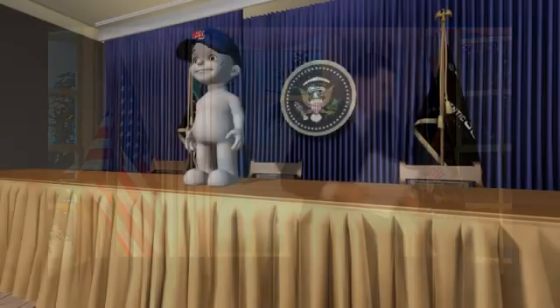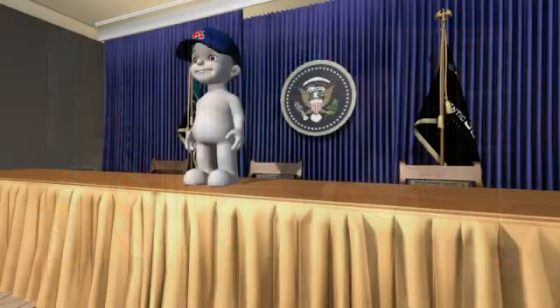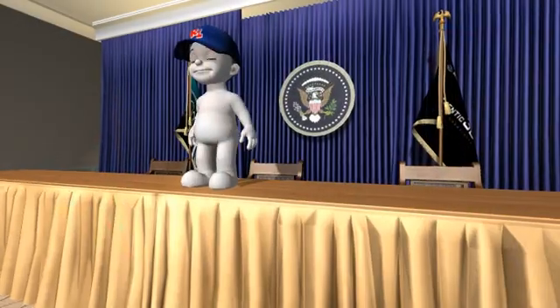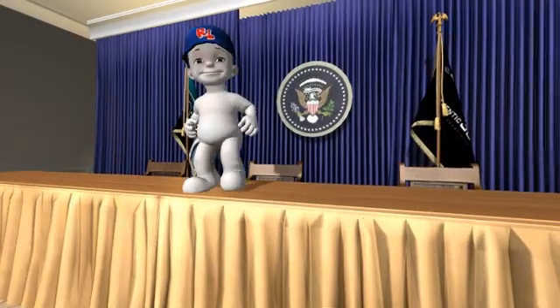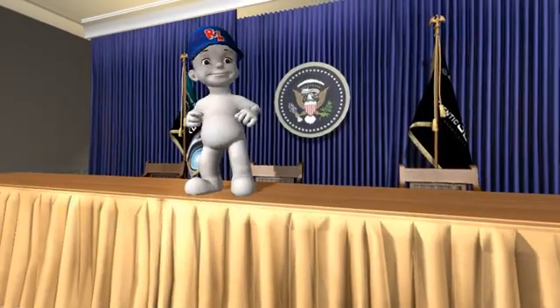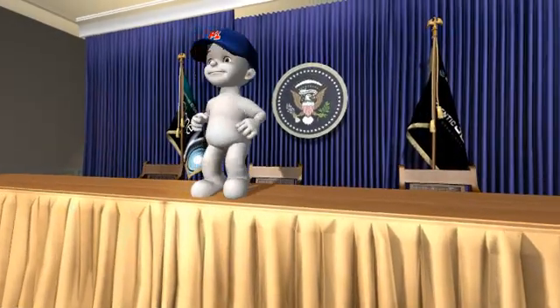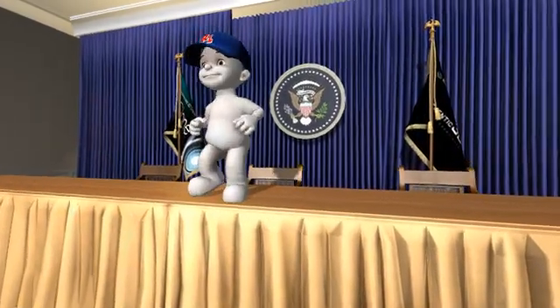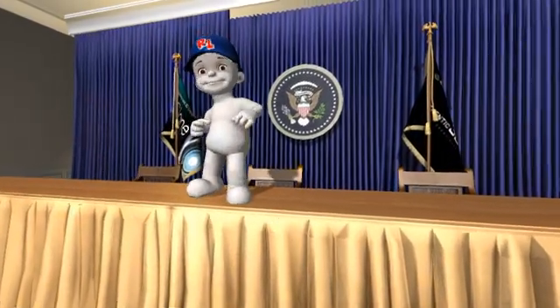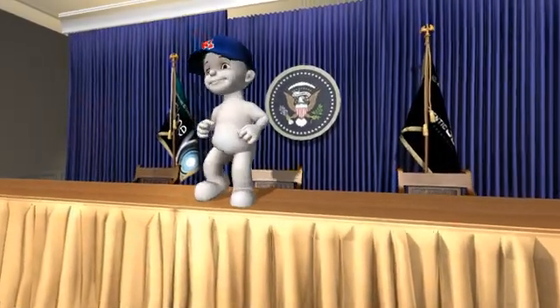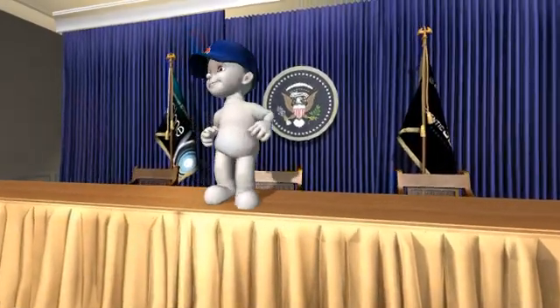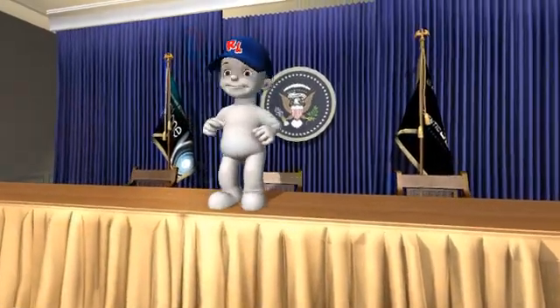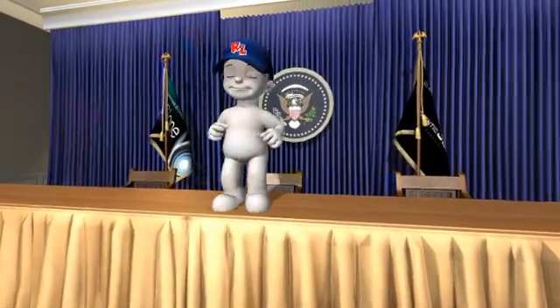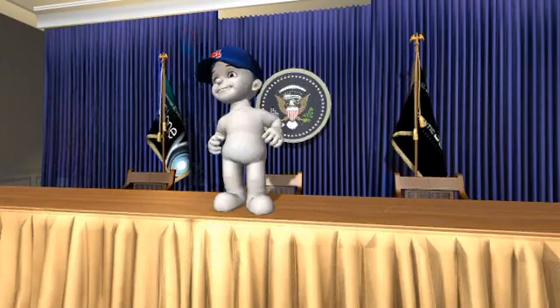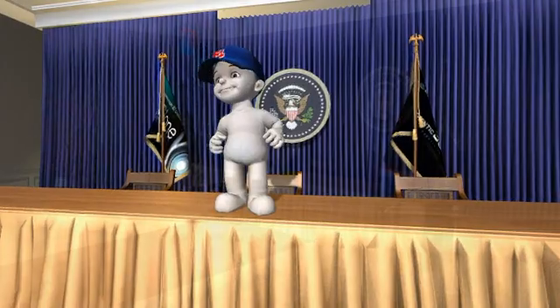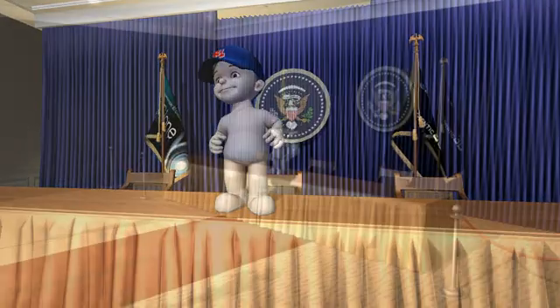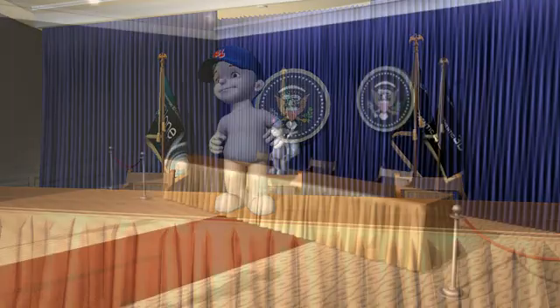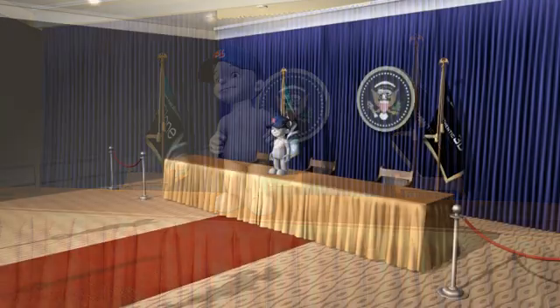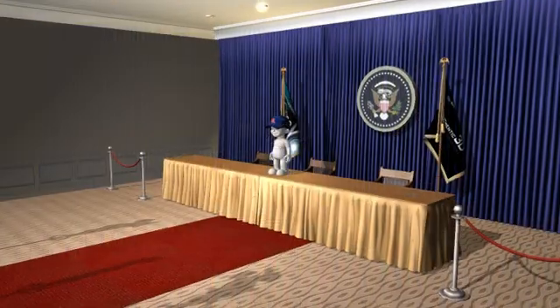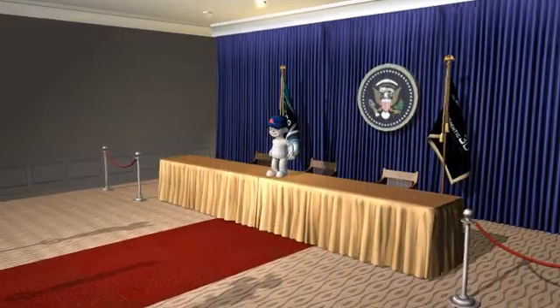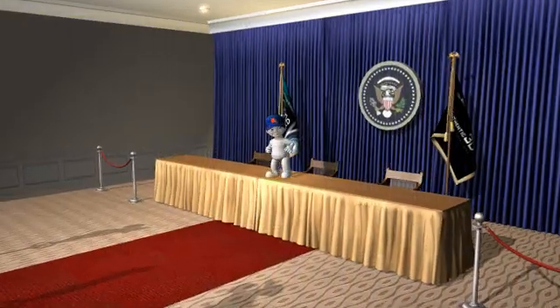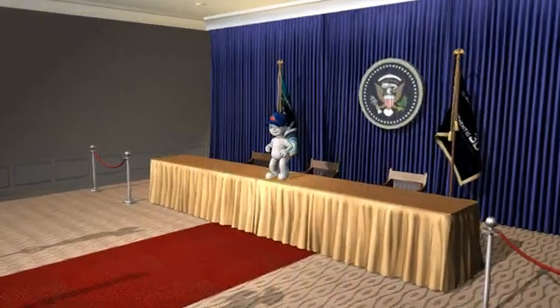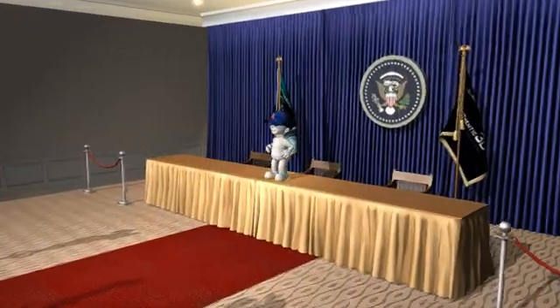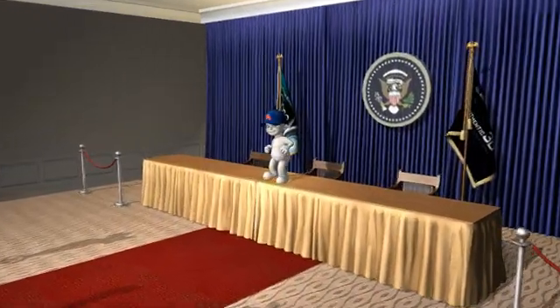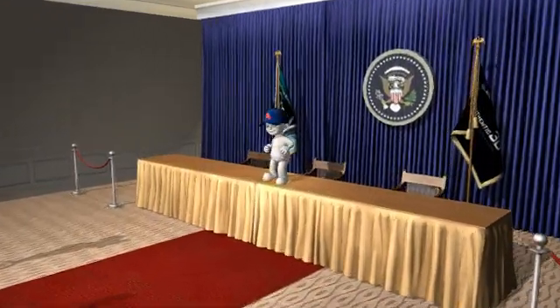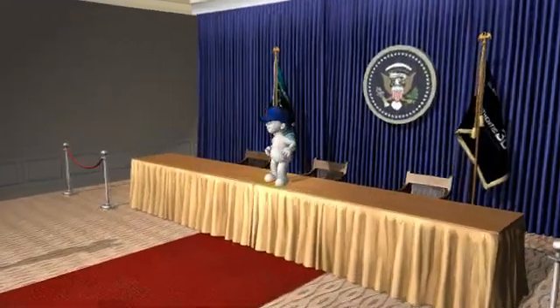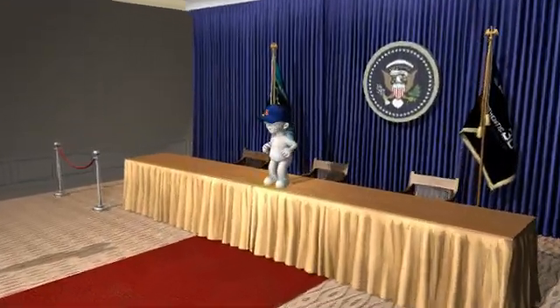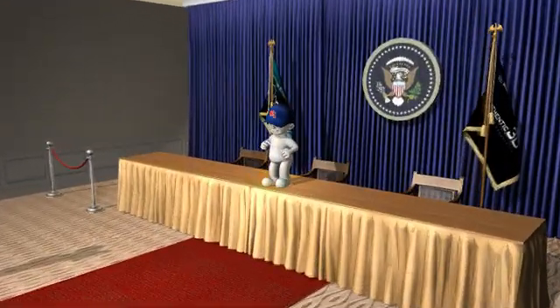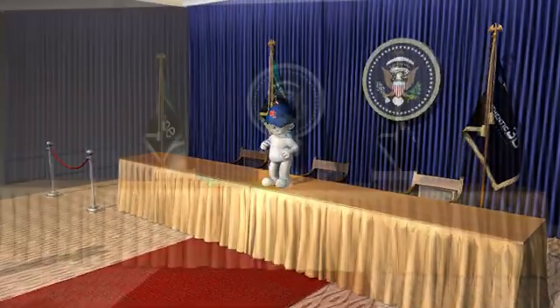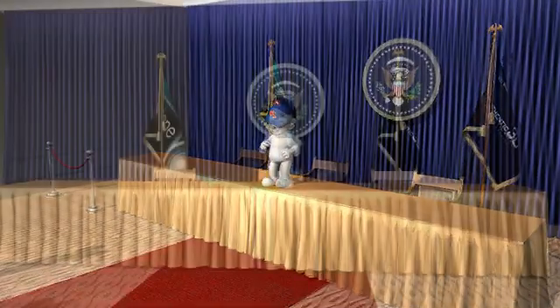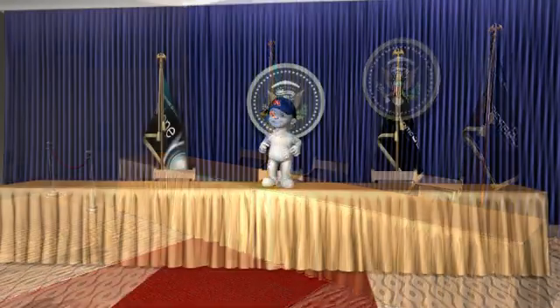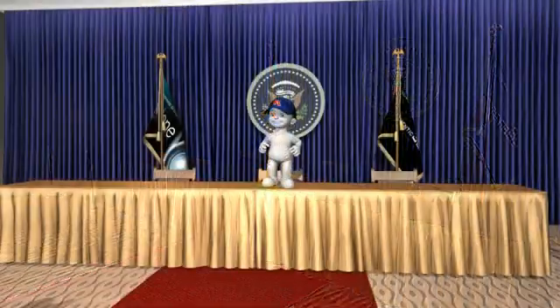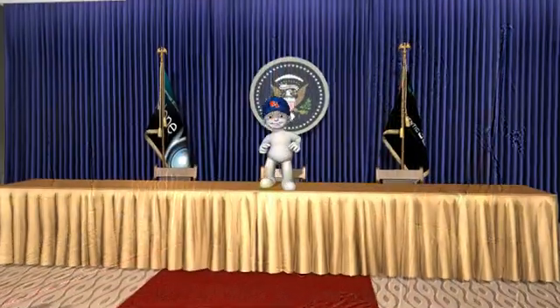Whether you prefer a cartoon president or something a little more human, Virtual Studio Volume 2 is the pack that will help you recreate it.